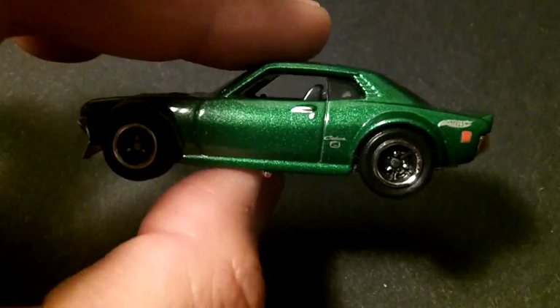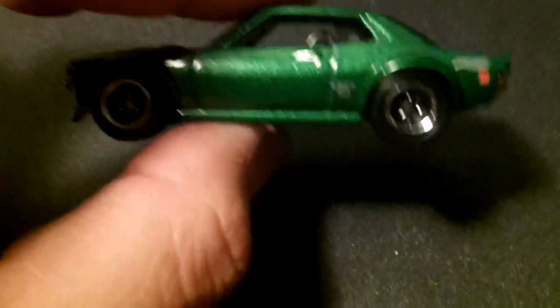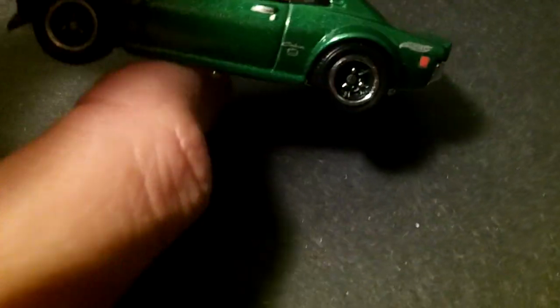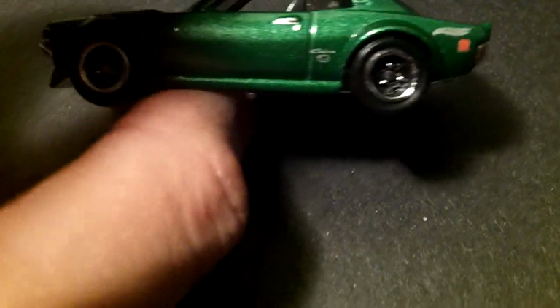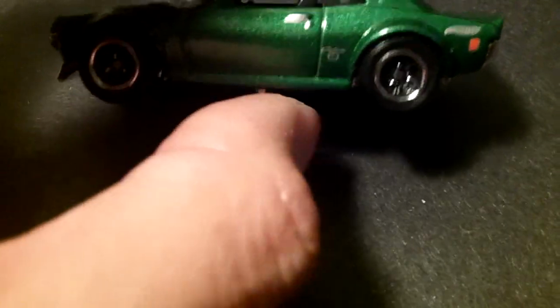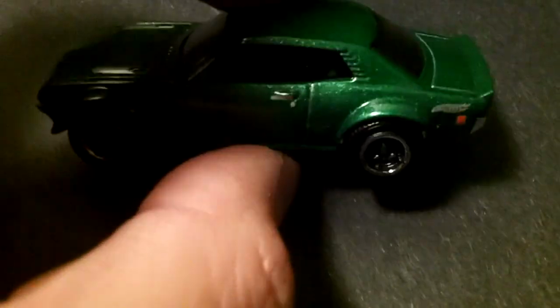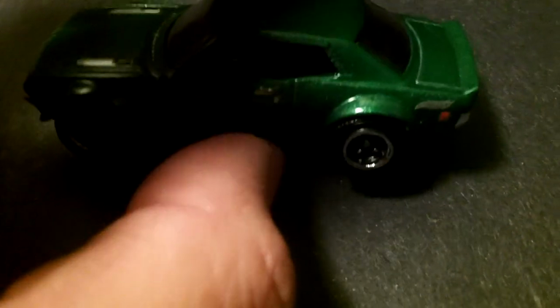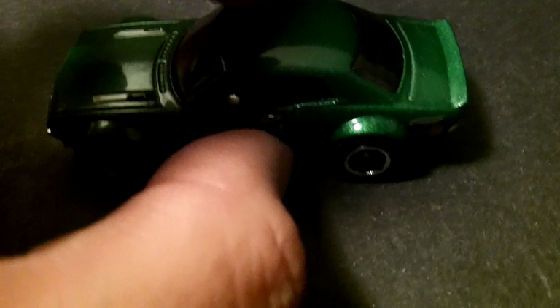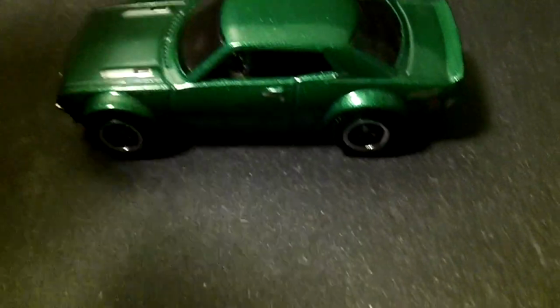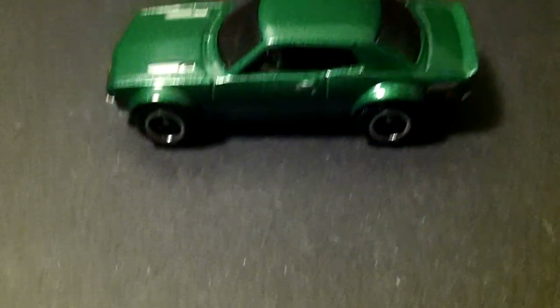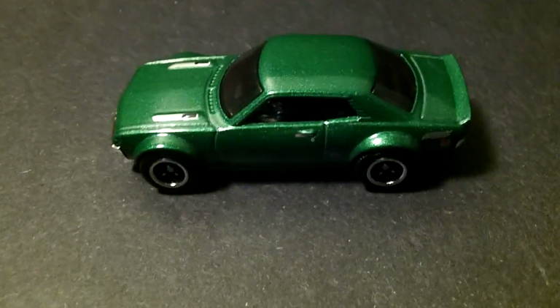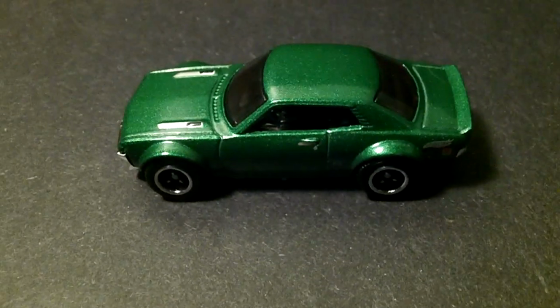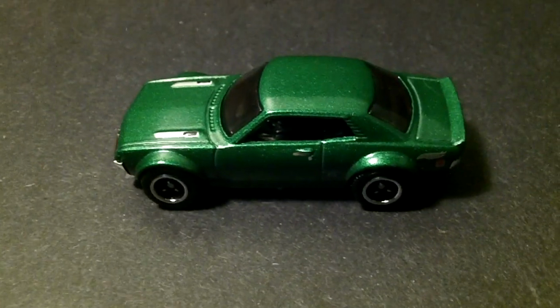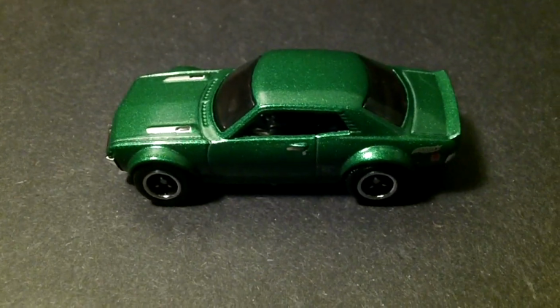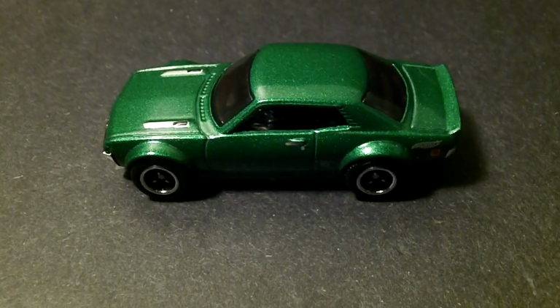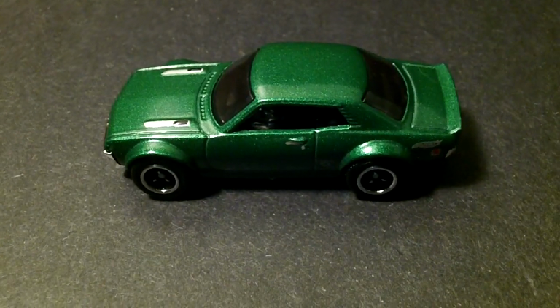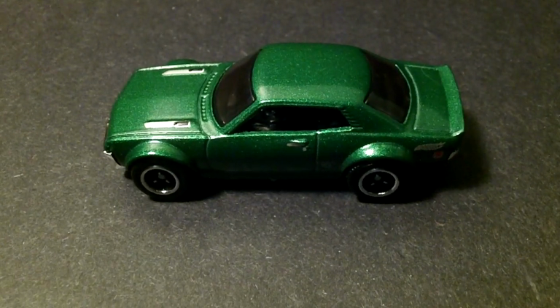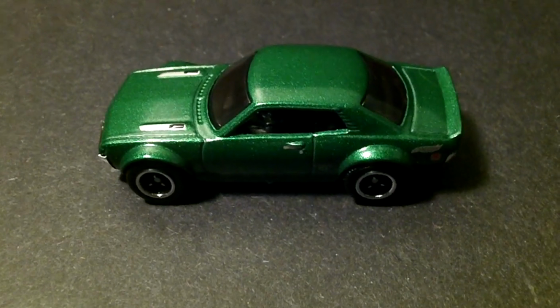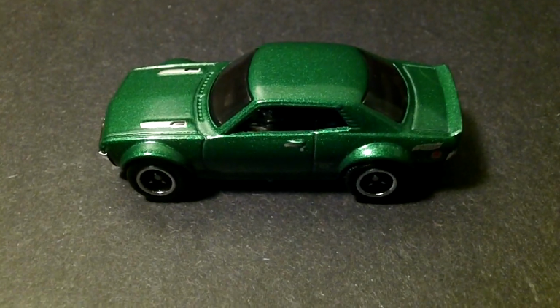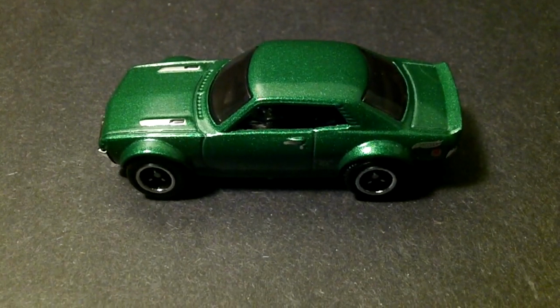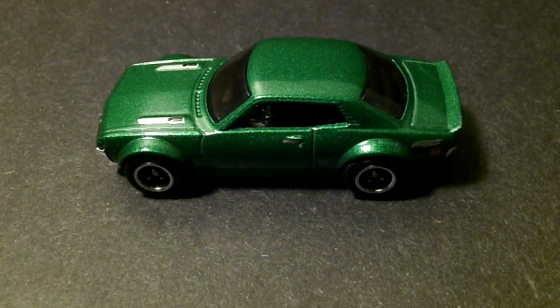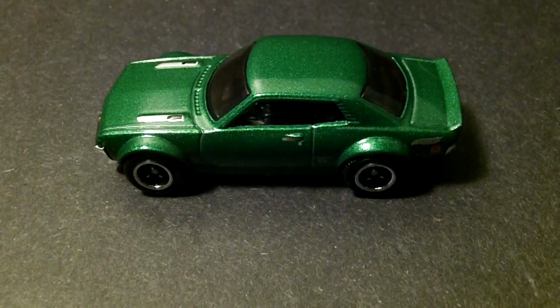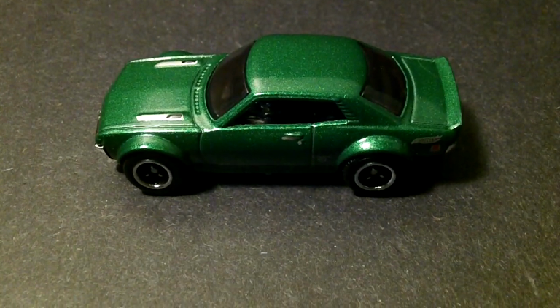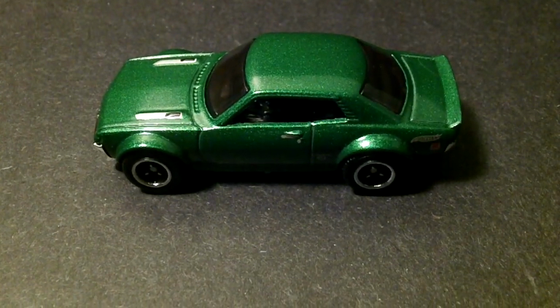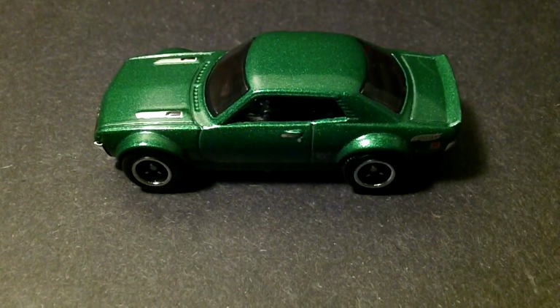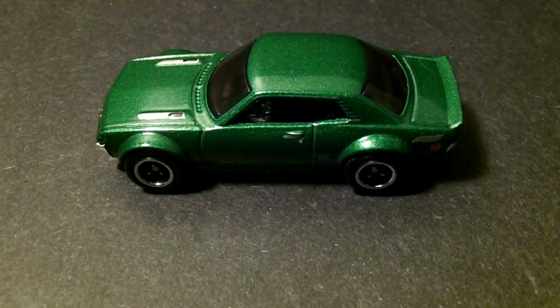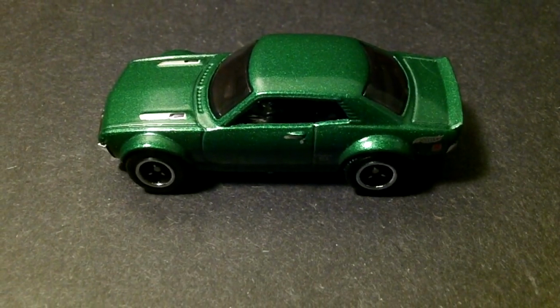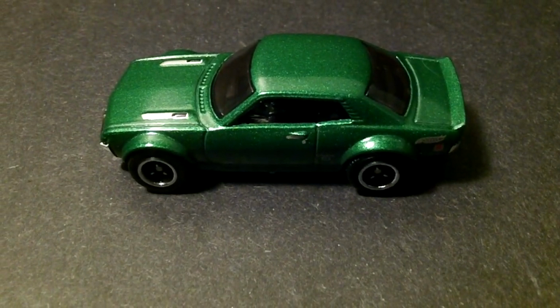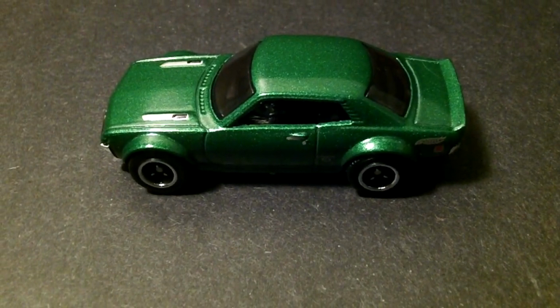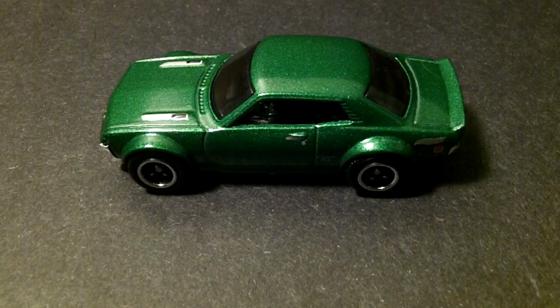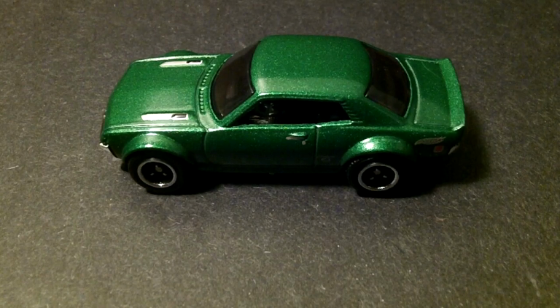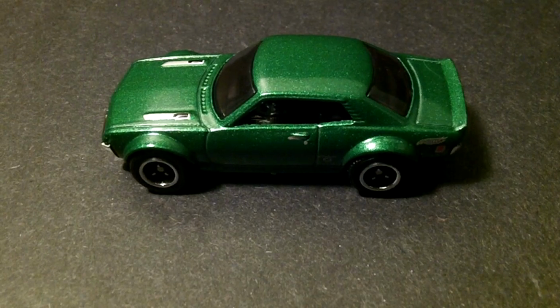Well, that's just a simple little custom Celica I did.